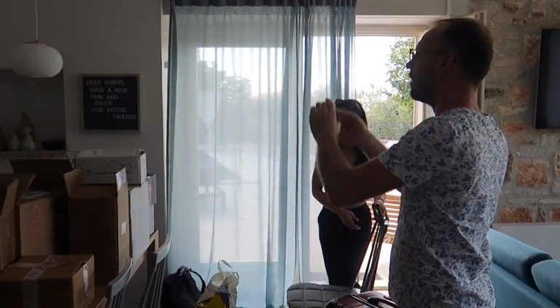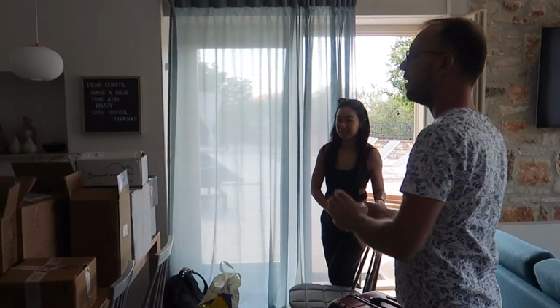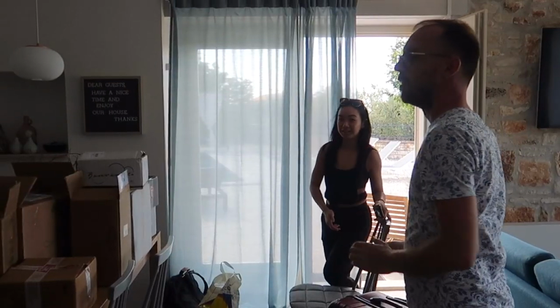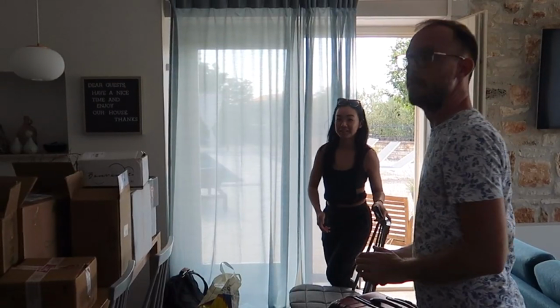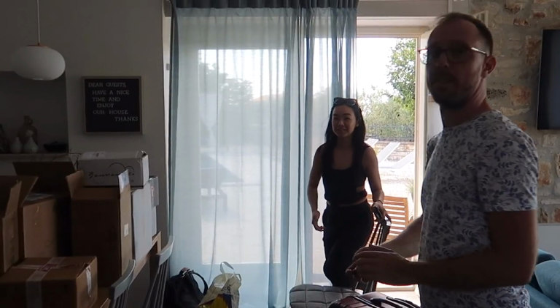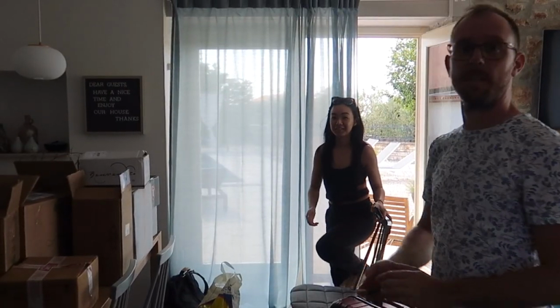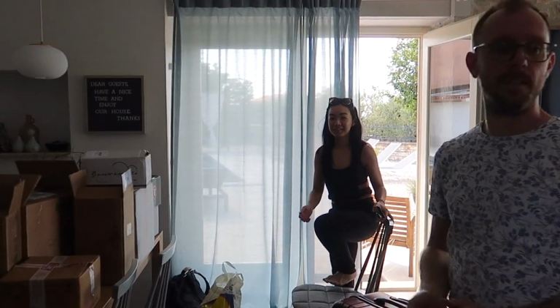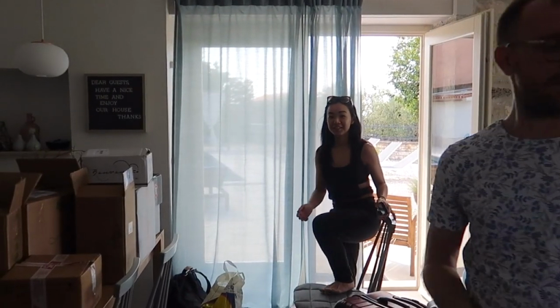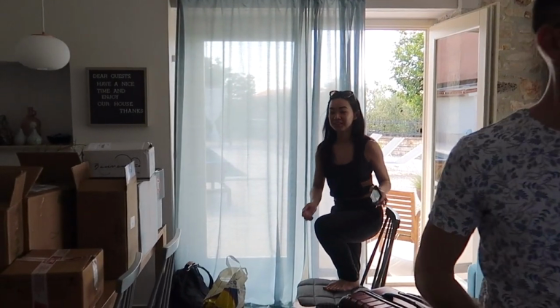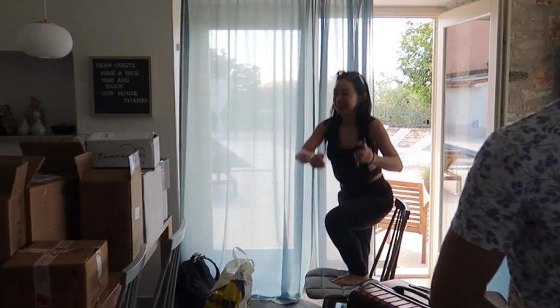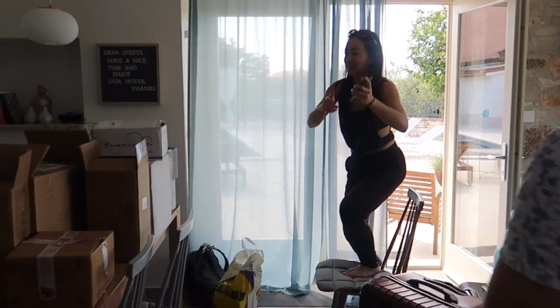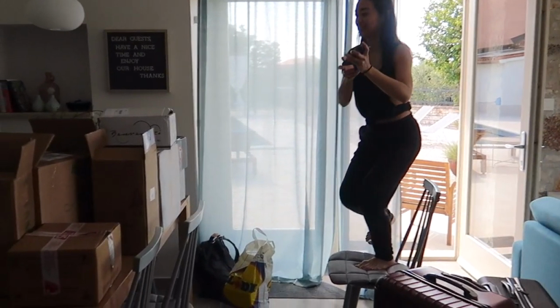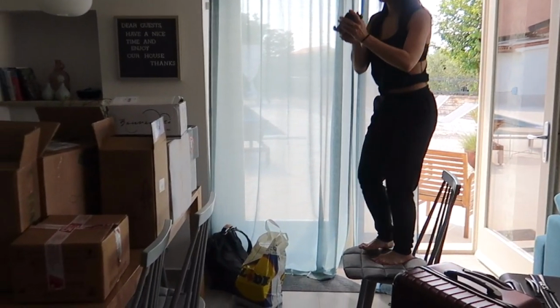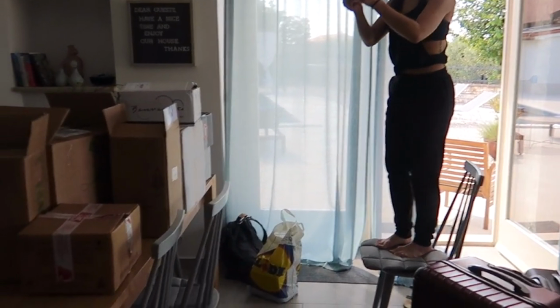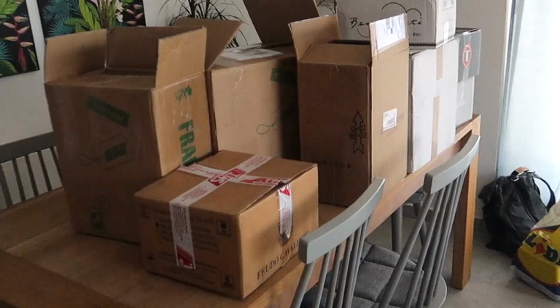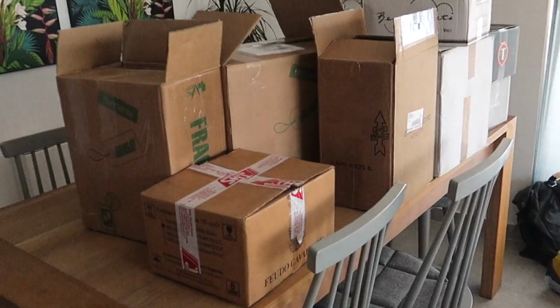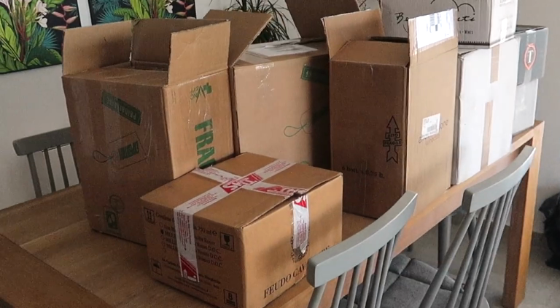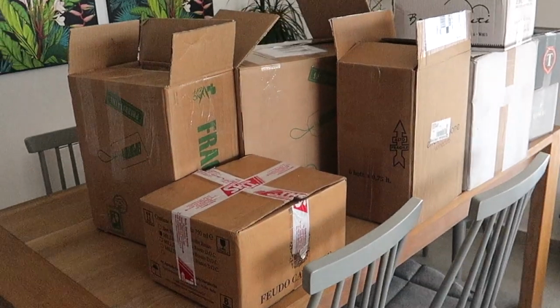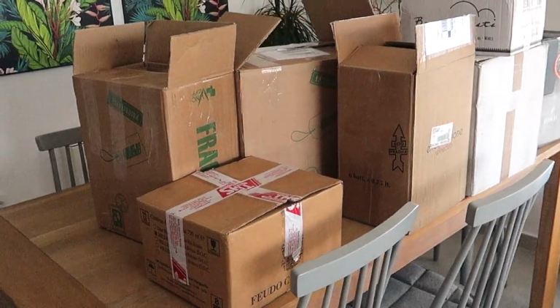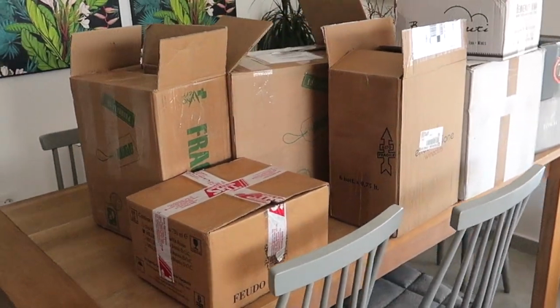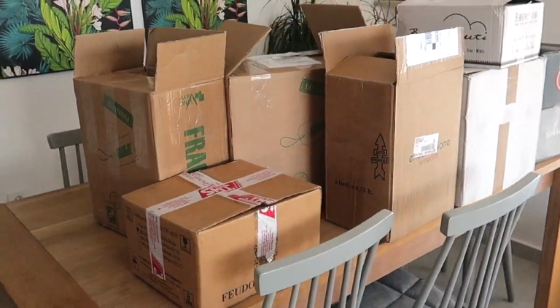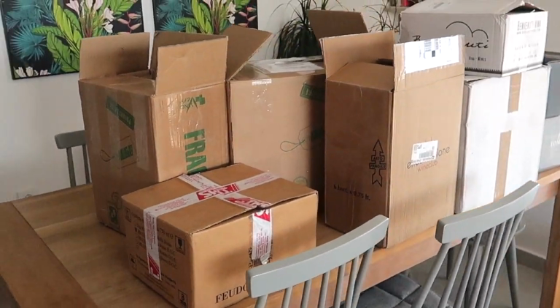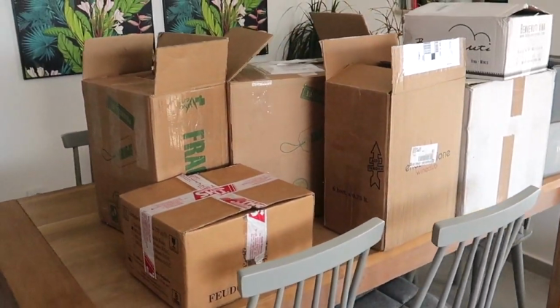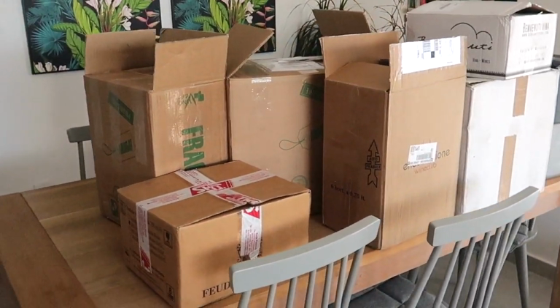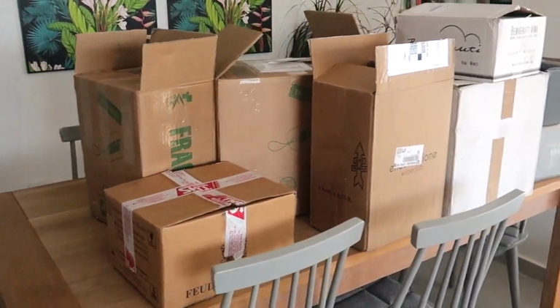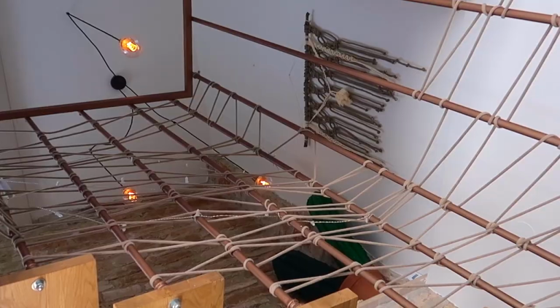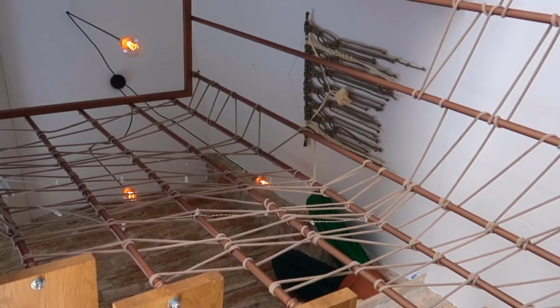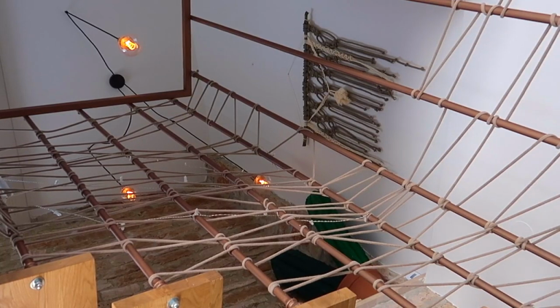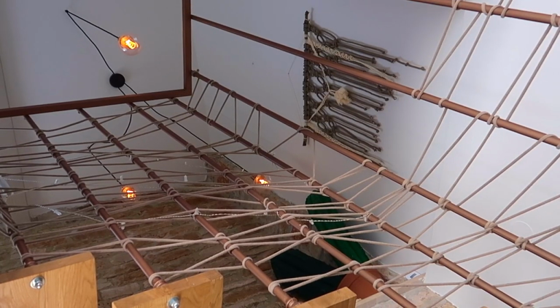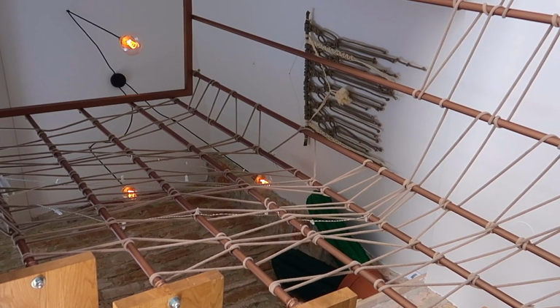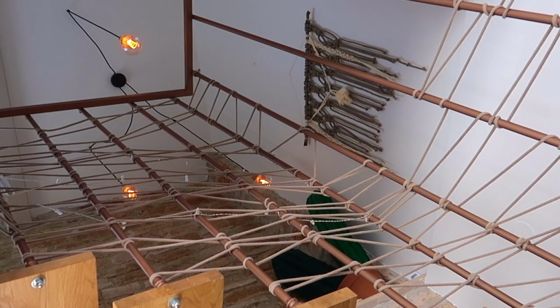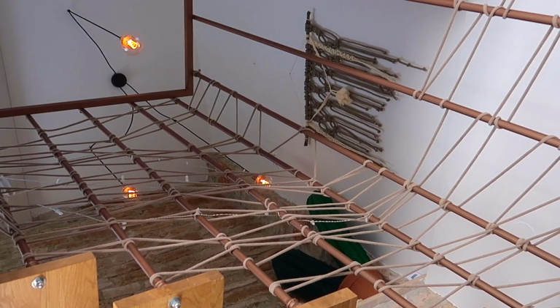Somebody's excited about wine. Priorities. We get our tasting samples sorted before we go upstairs to rest.